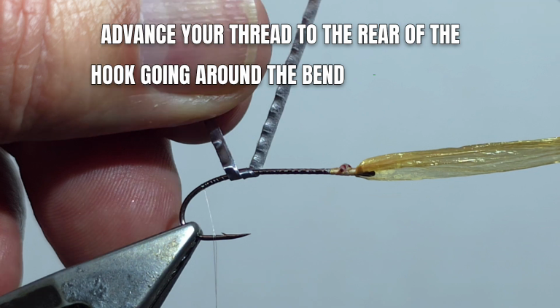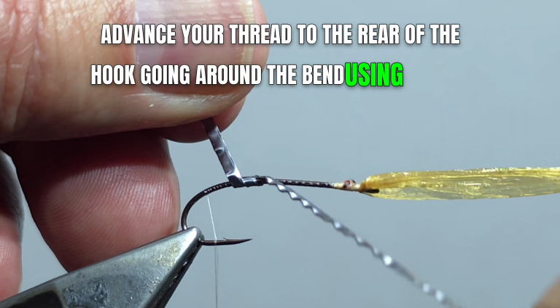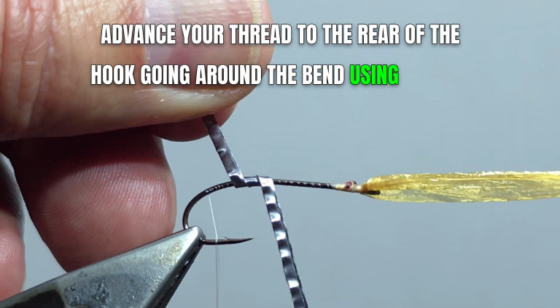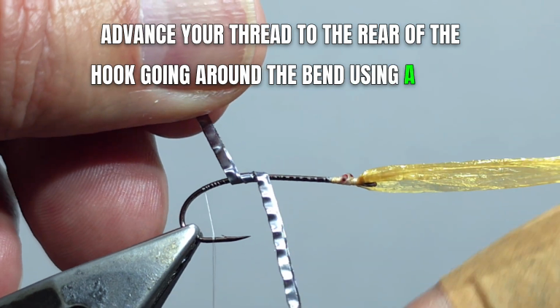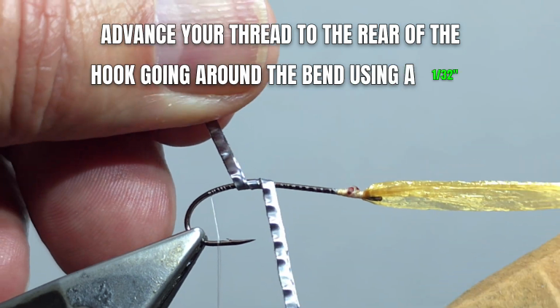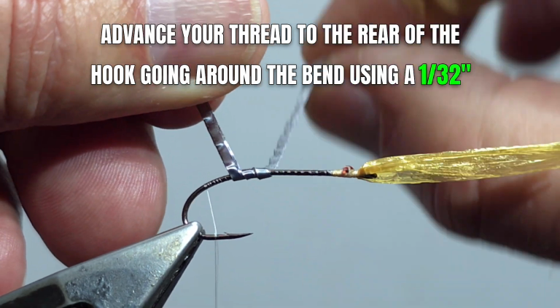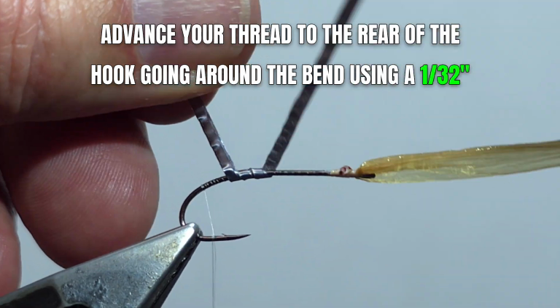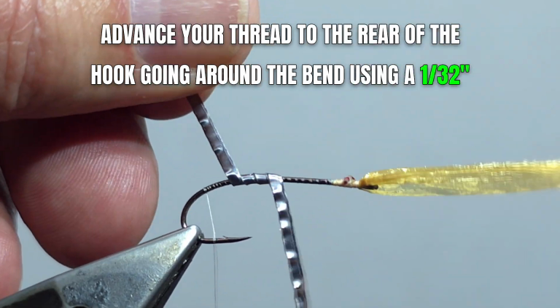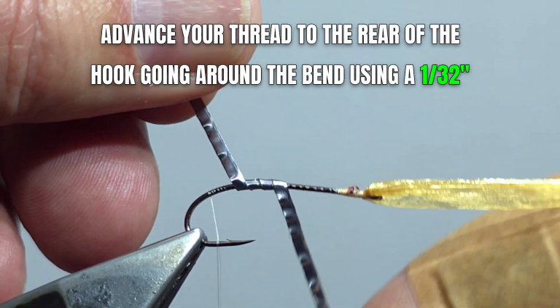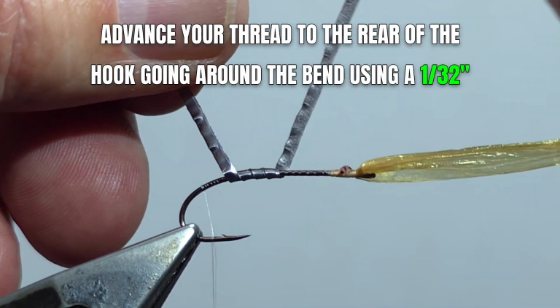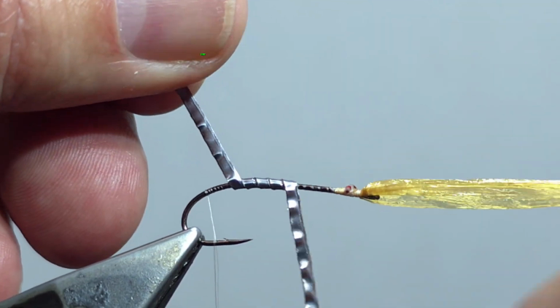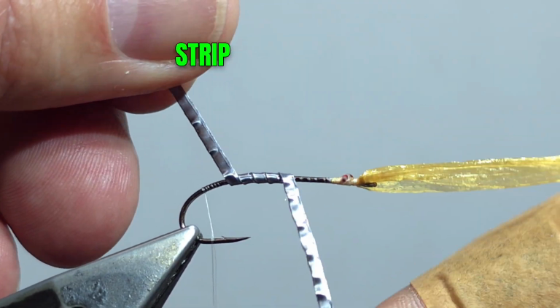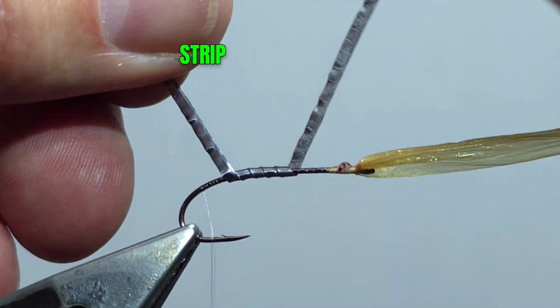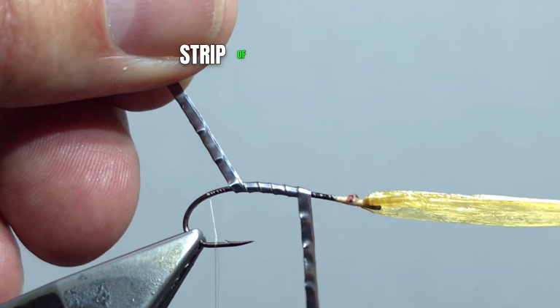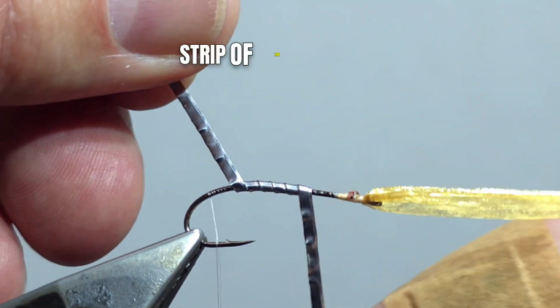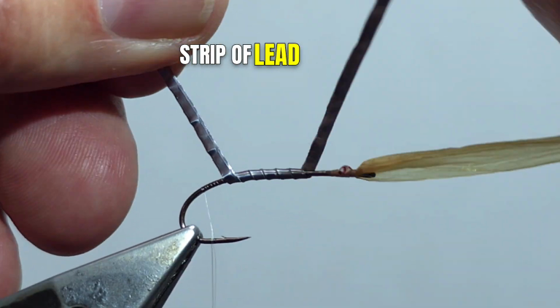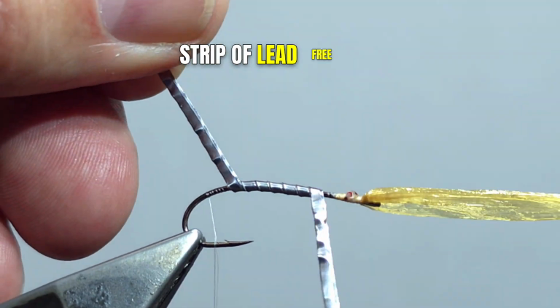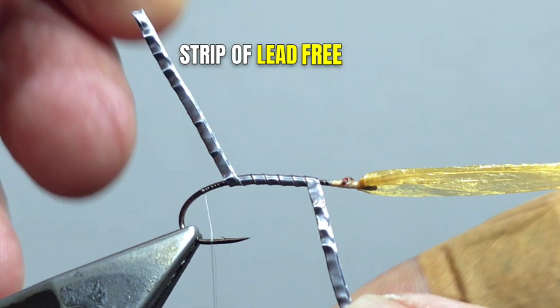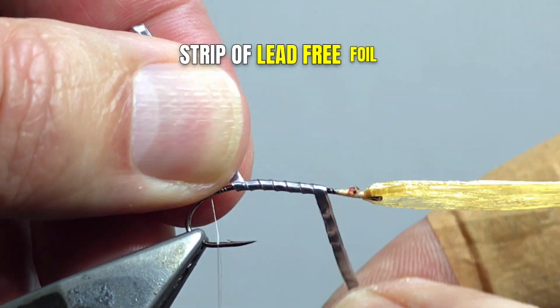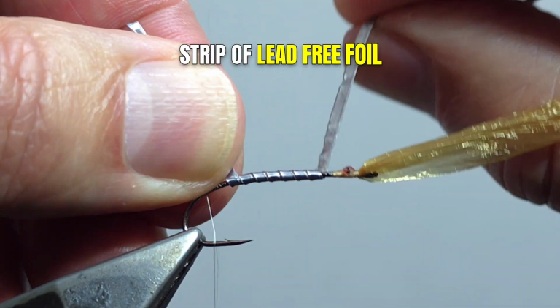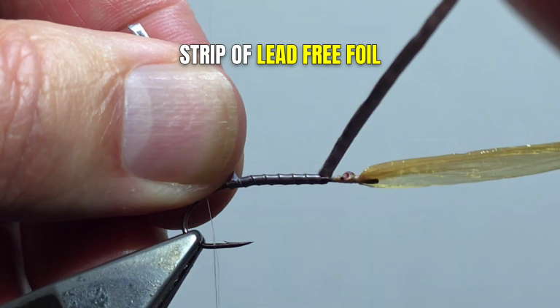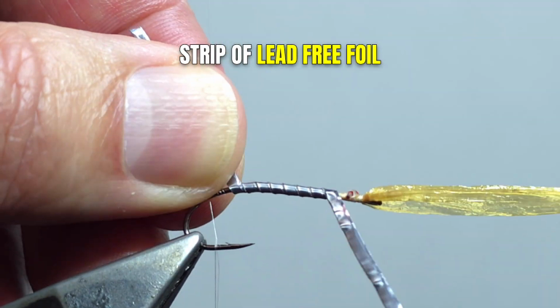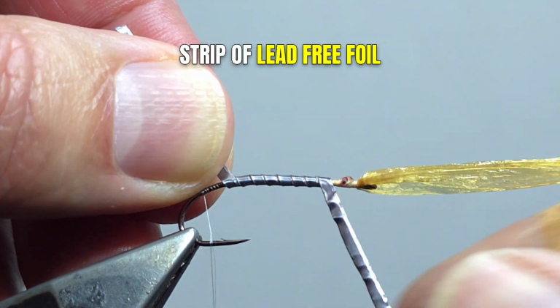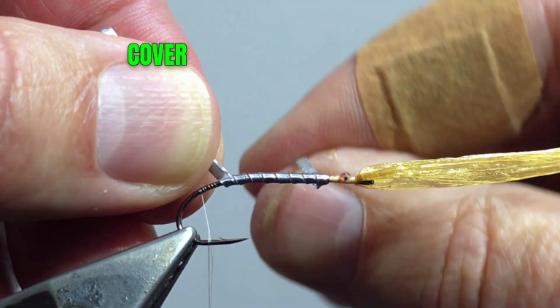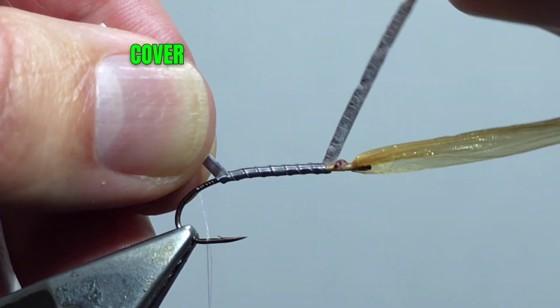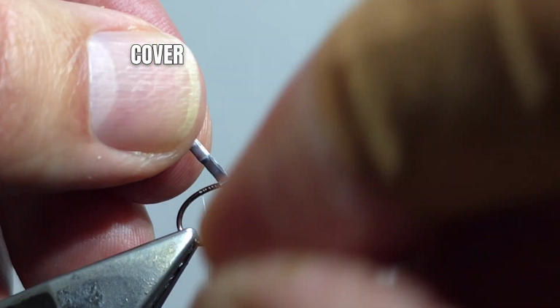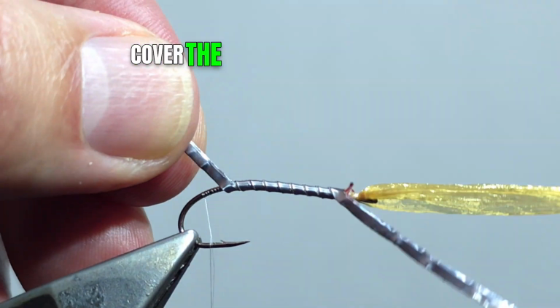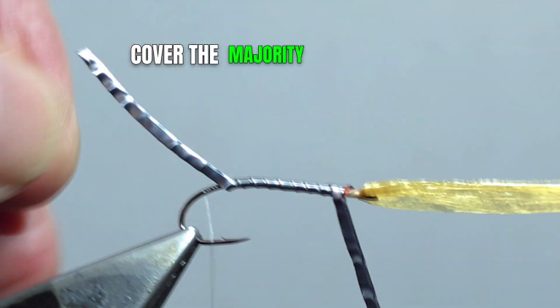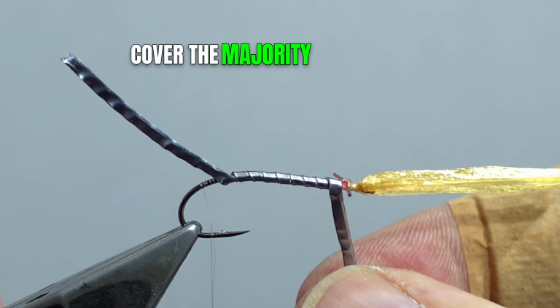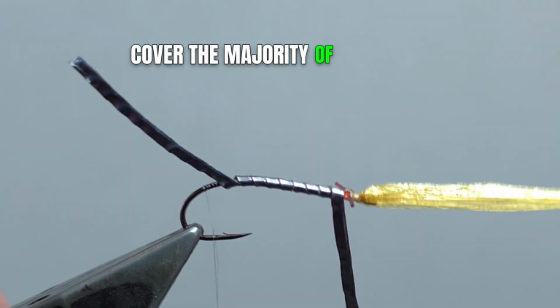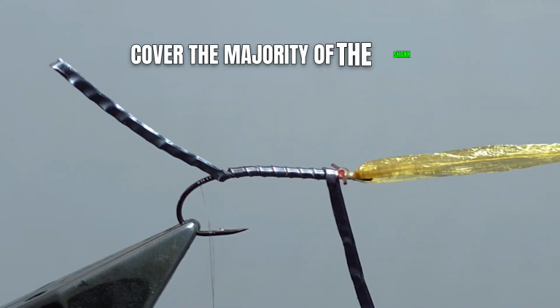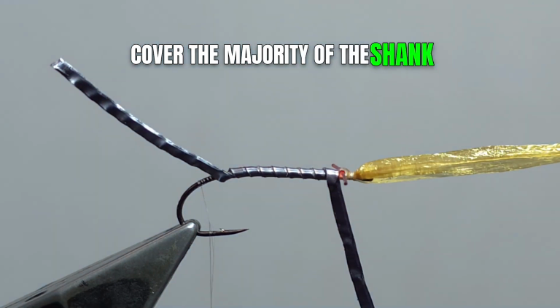Using a 1/32nd inch strip of lead-free foil, cover the majority of the shank.